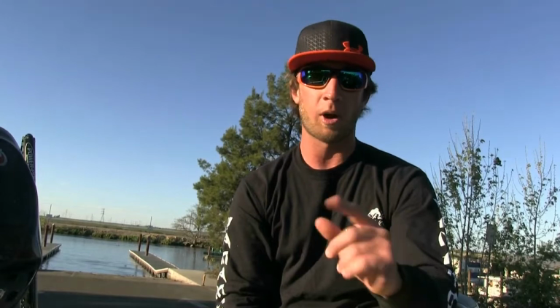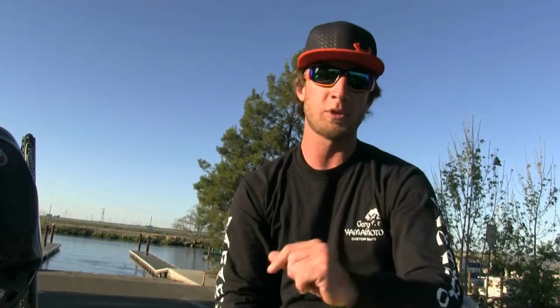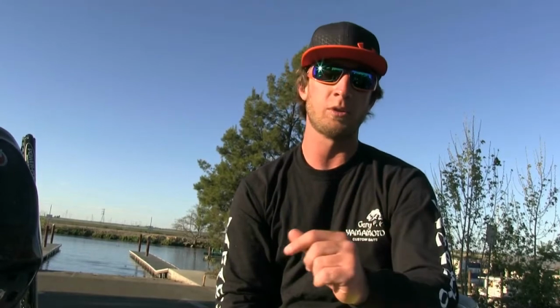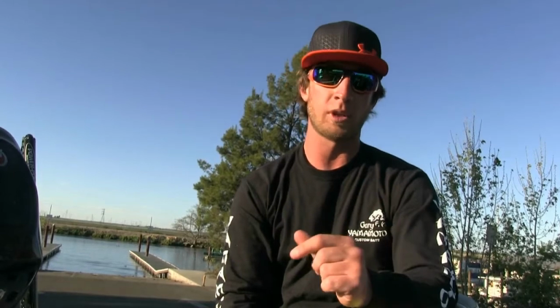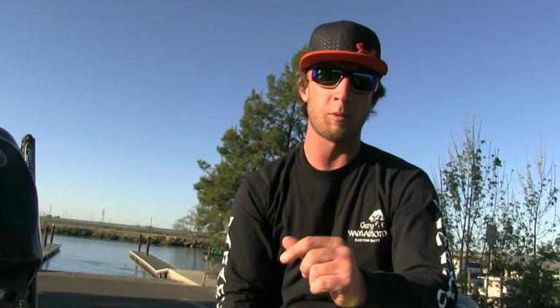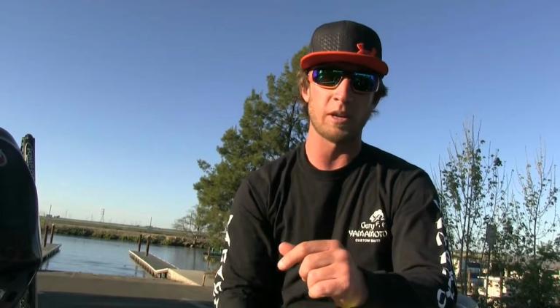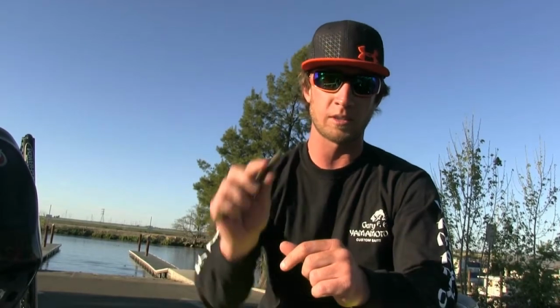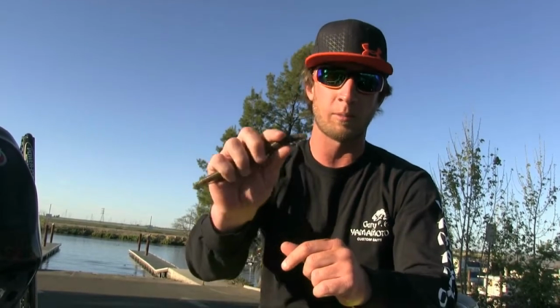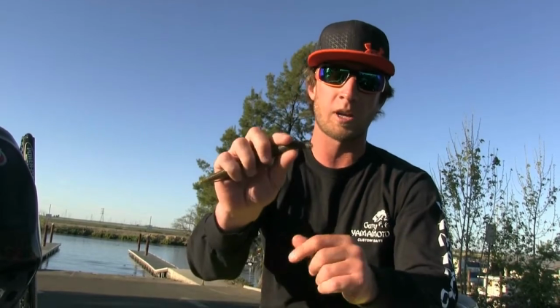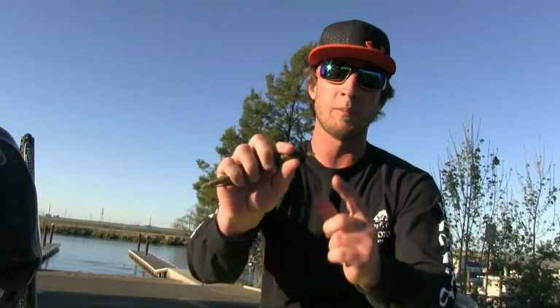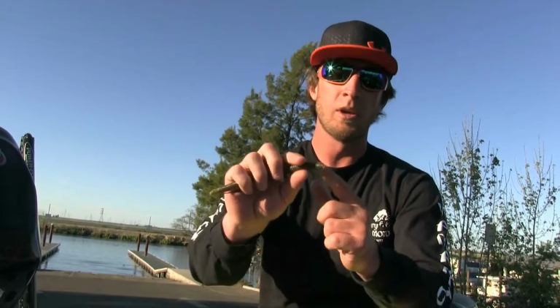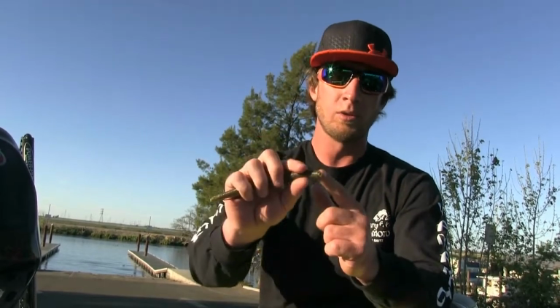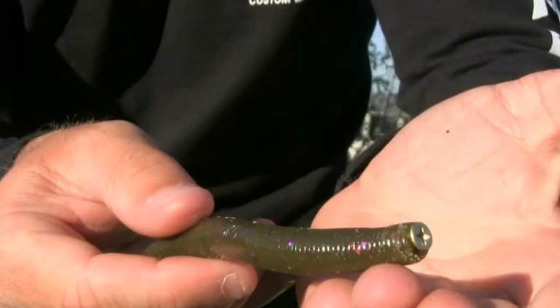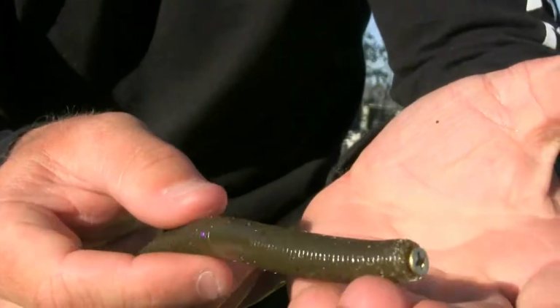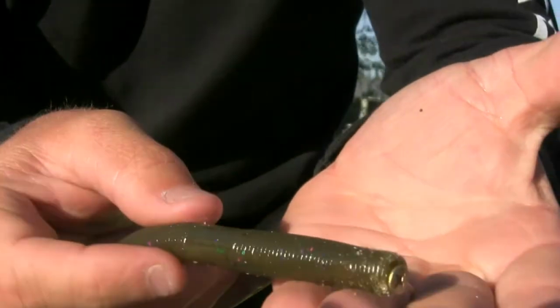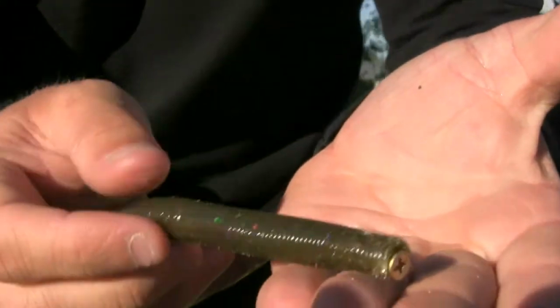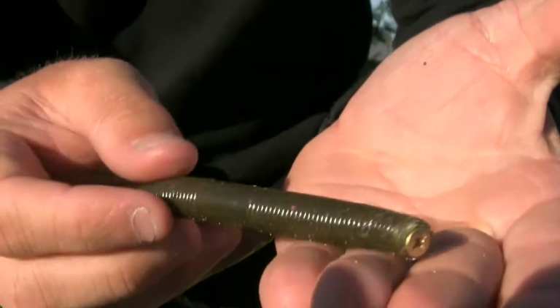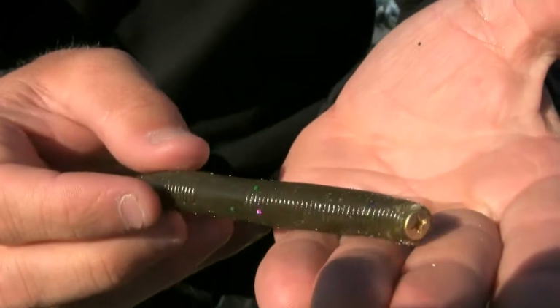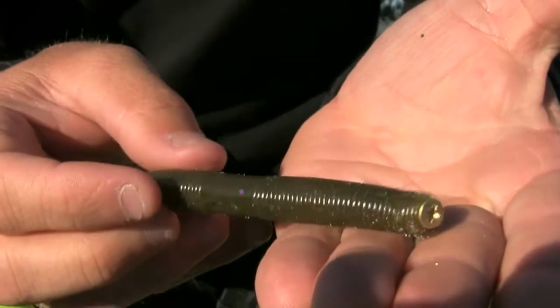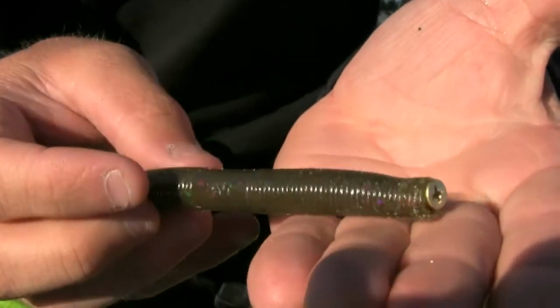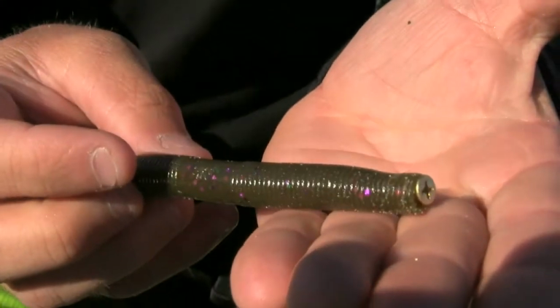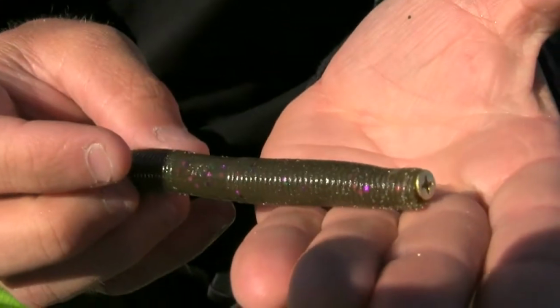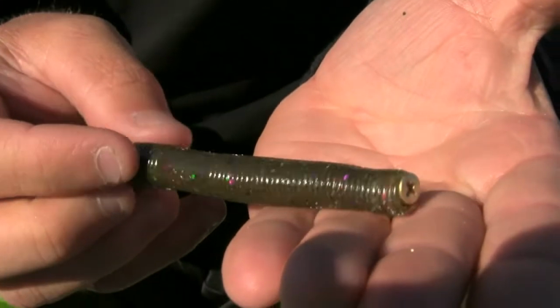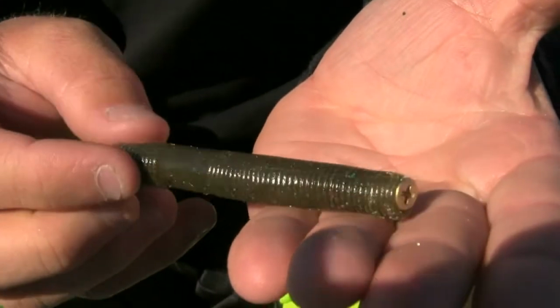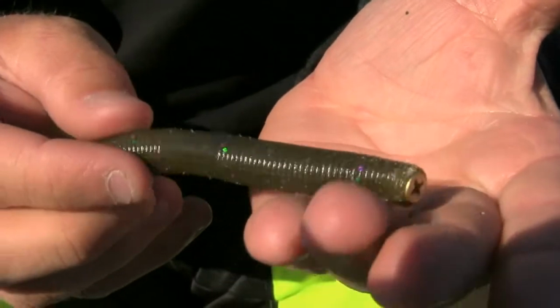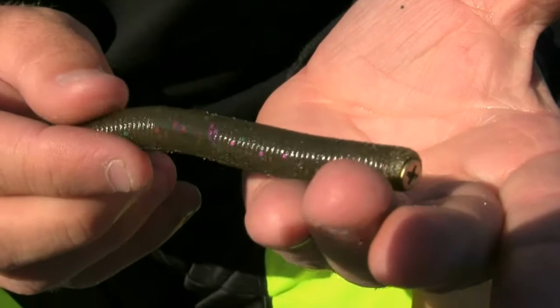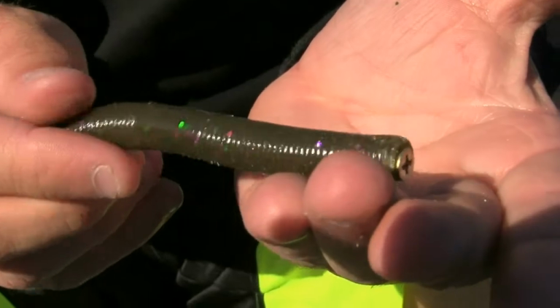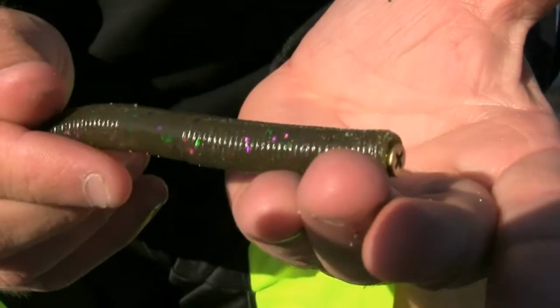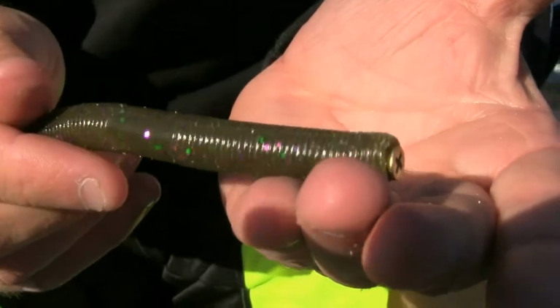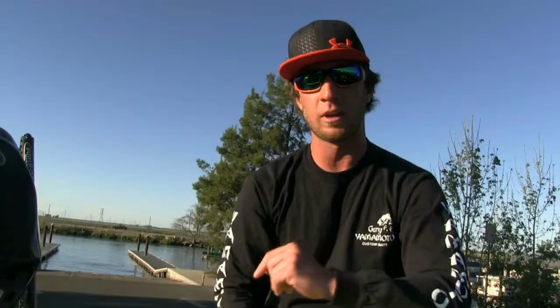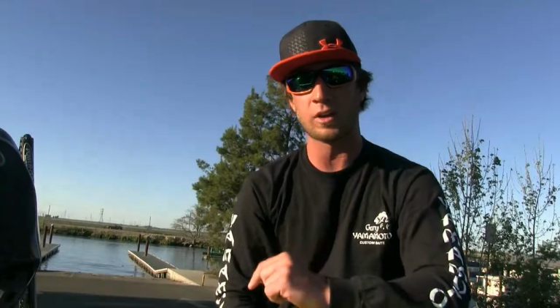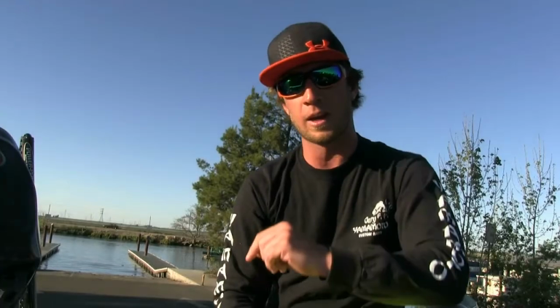I promise you you're going to get more bites in the summertime using the screw on the end of your Senko rigged backwards. You've got to try it out.